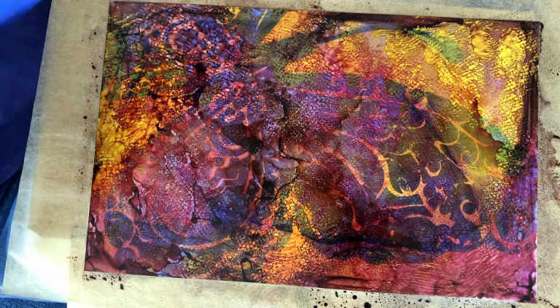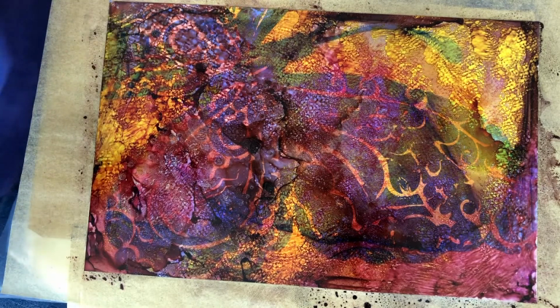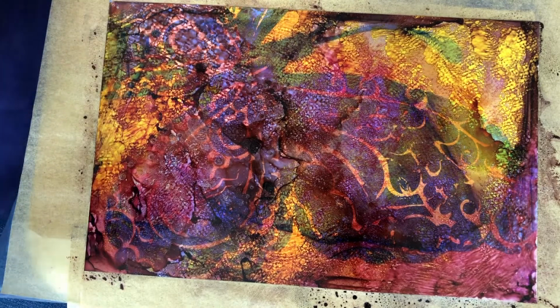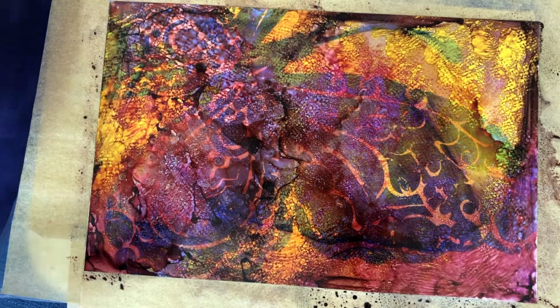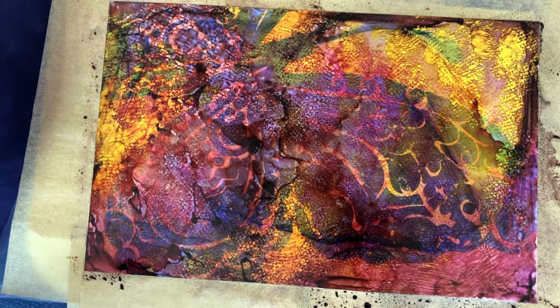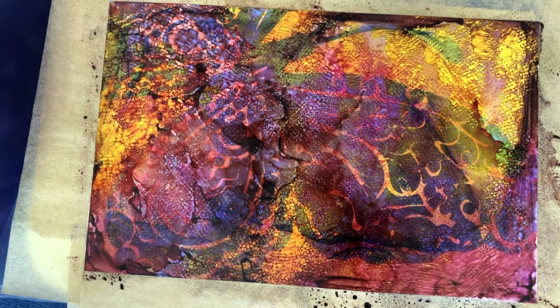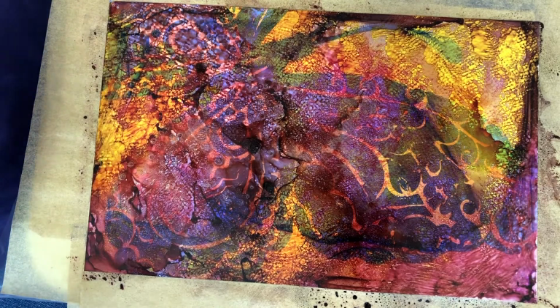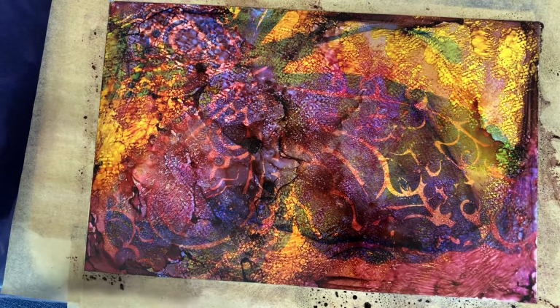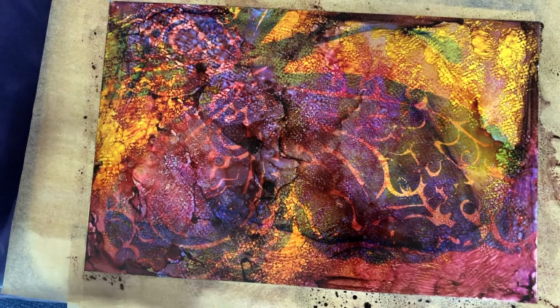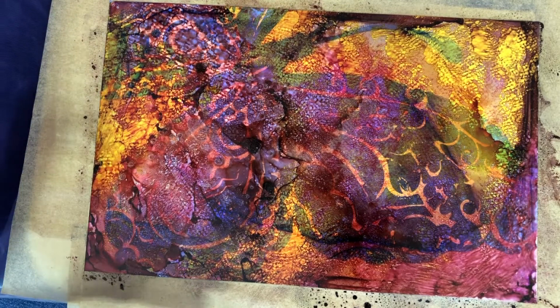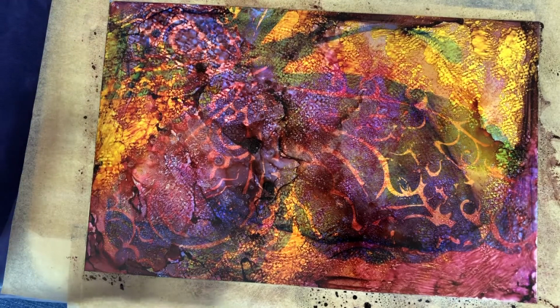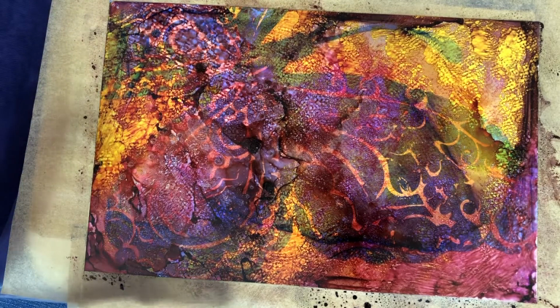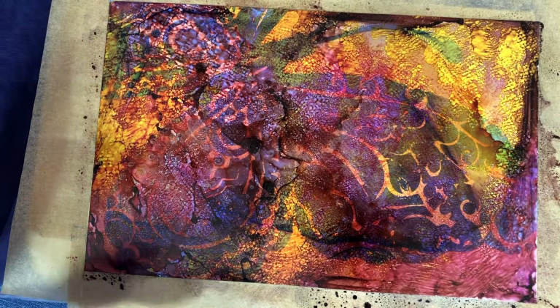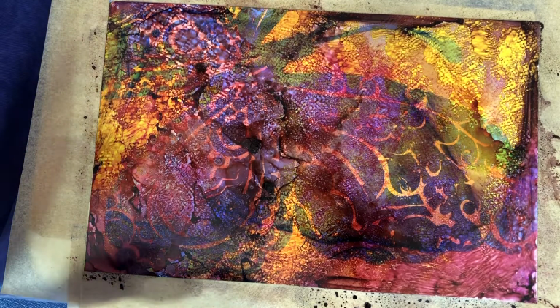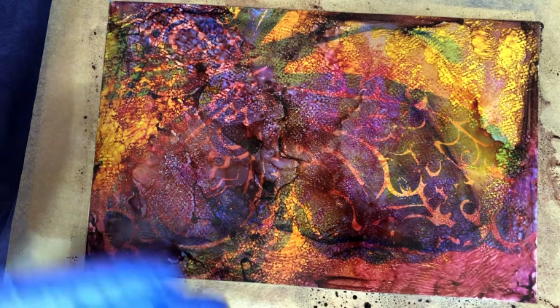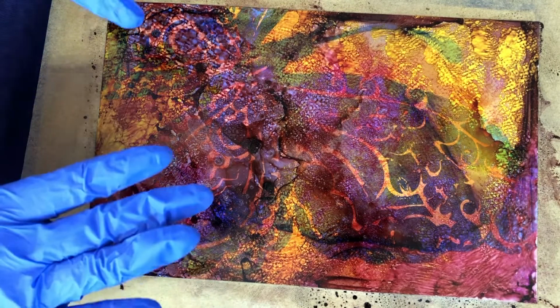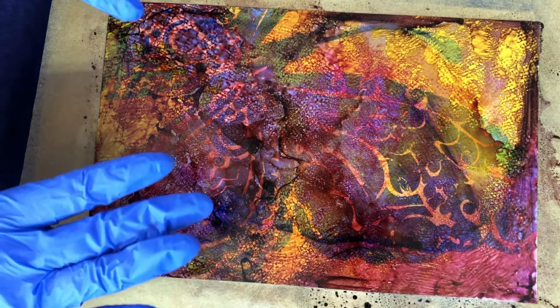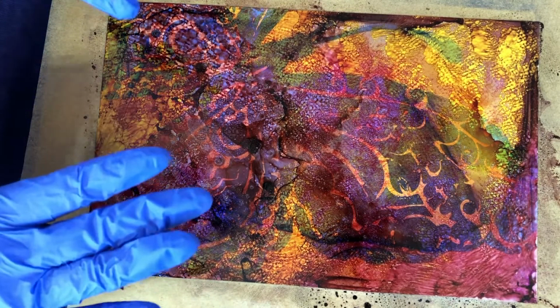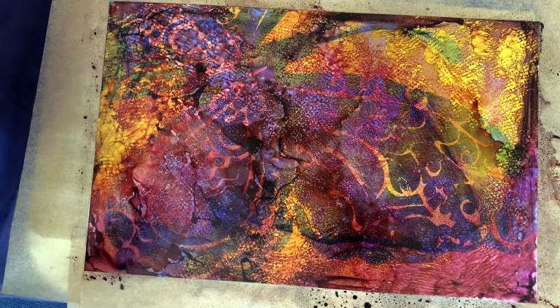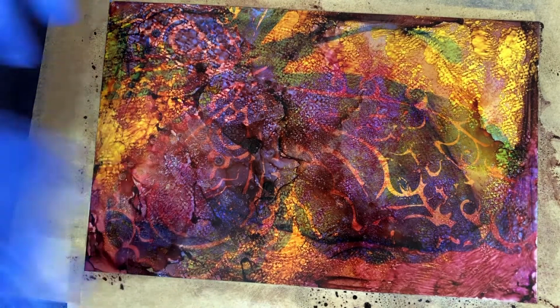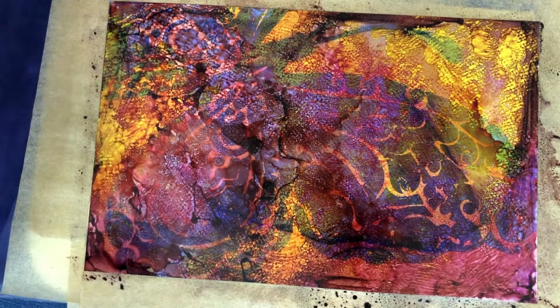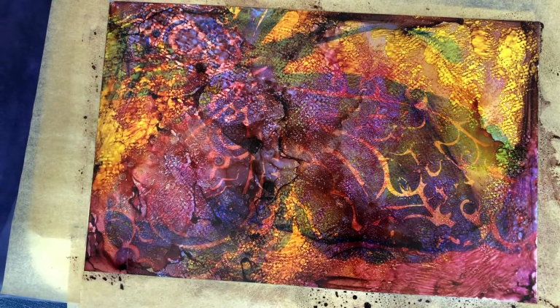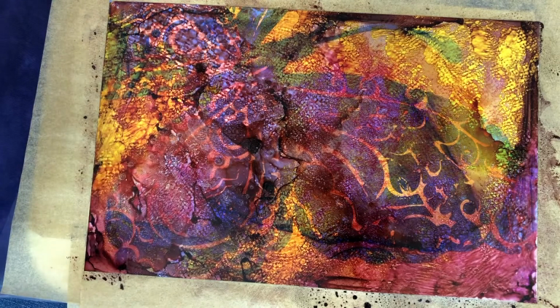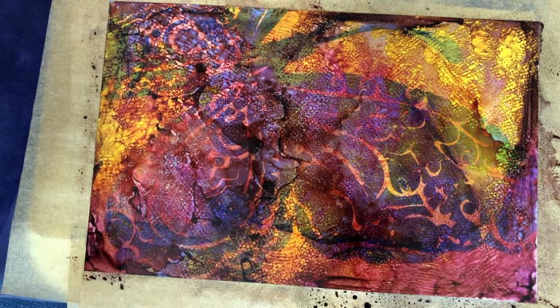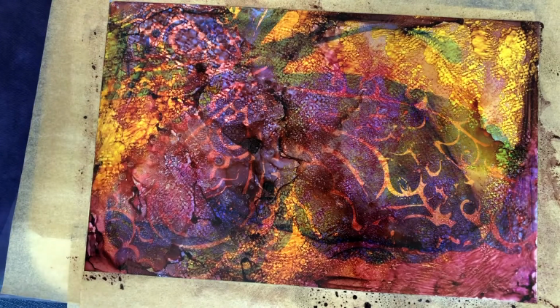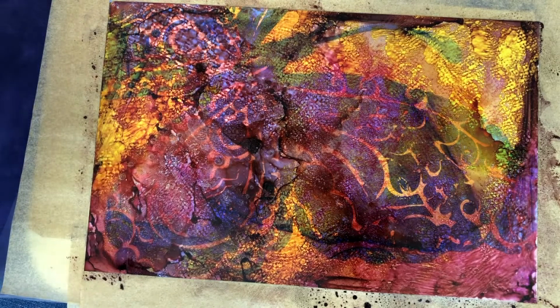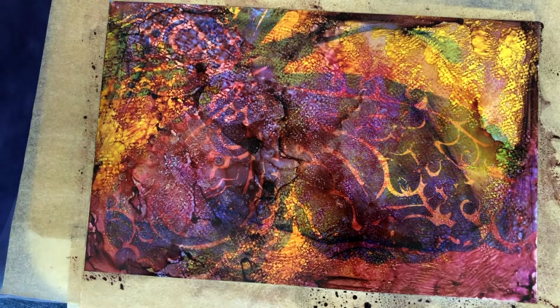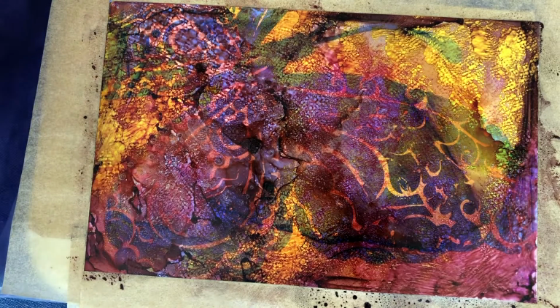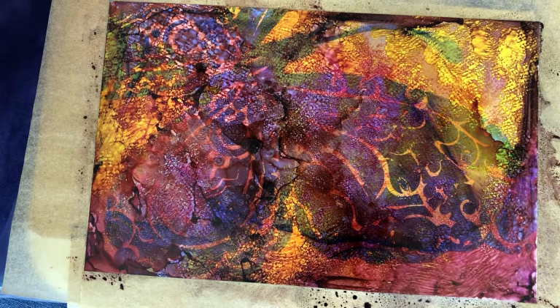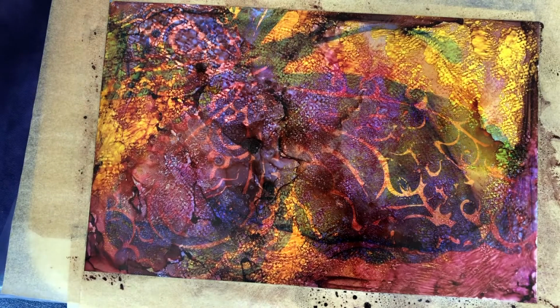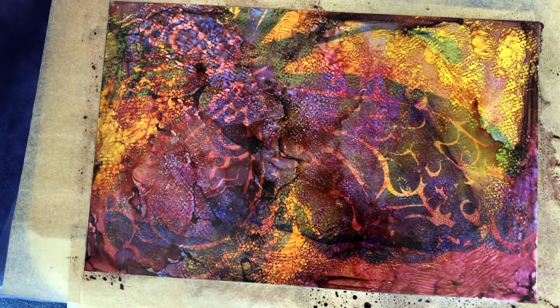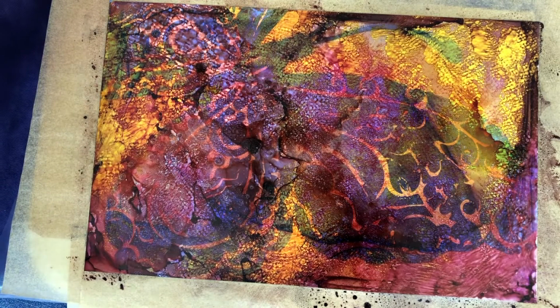We want to remove the rubber cement without transferring it to the artwork we just created. So I'm going to stop for now, let it dry, and then we'll remove the rubber cement. See you tomorrow.